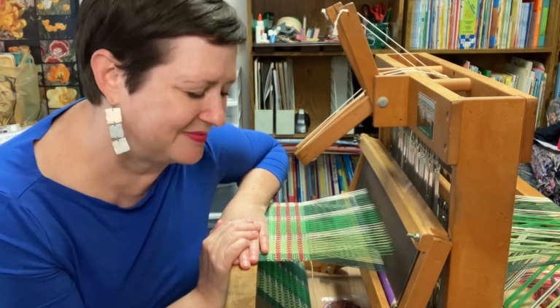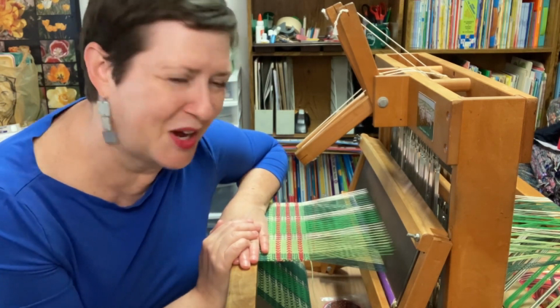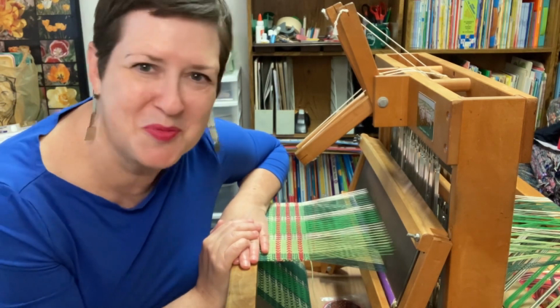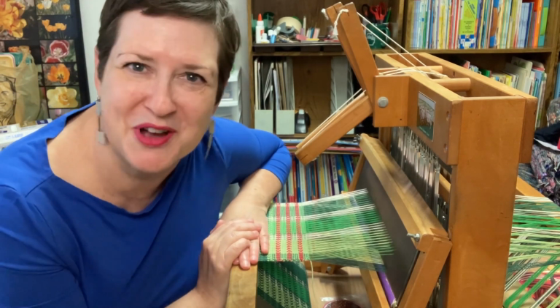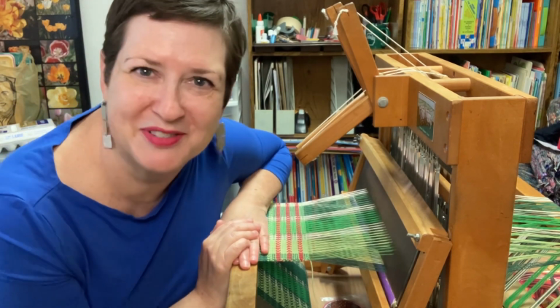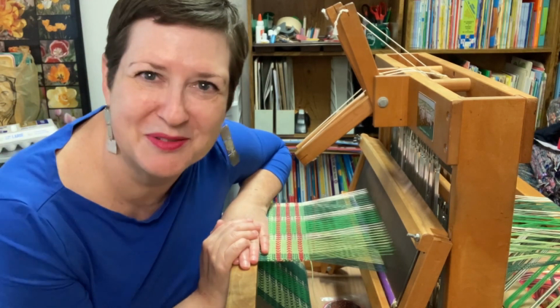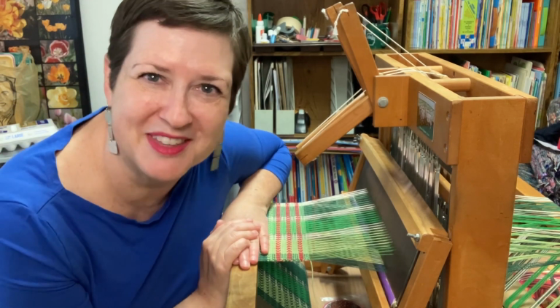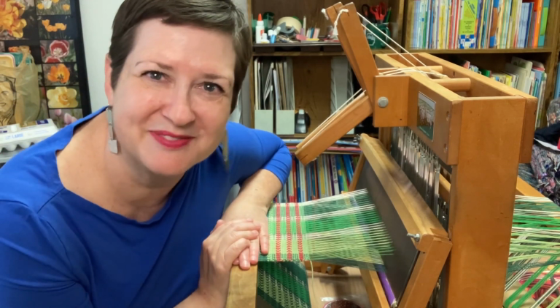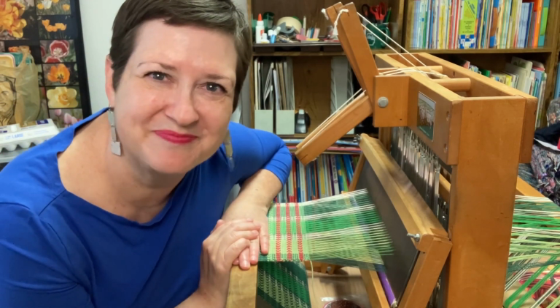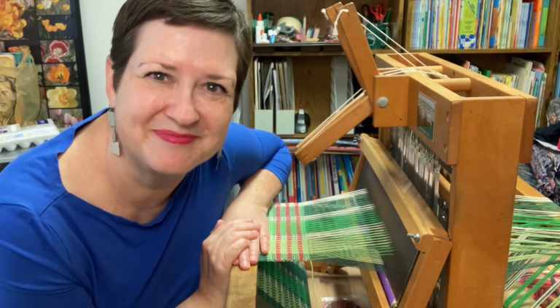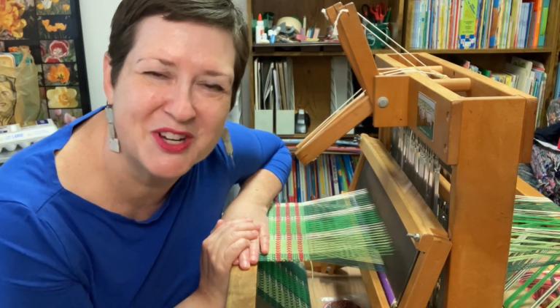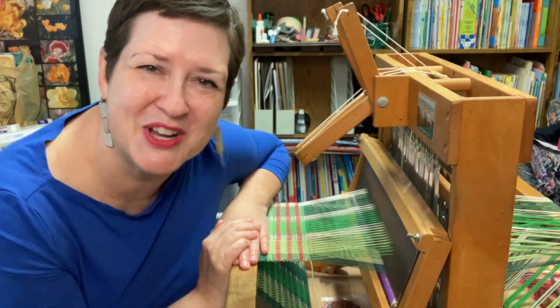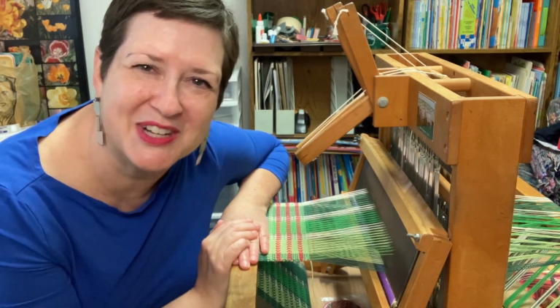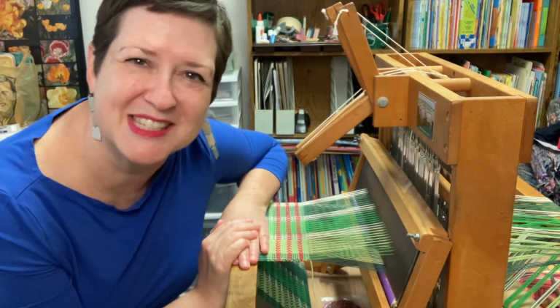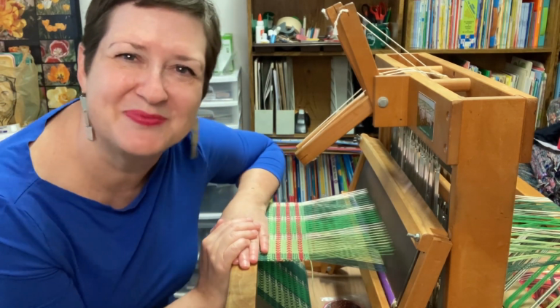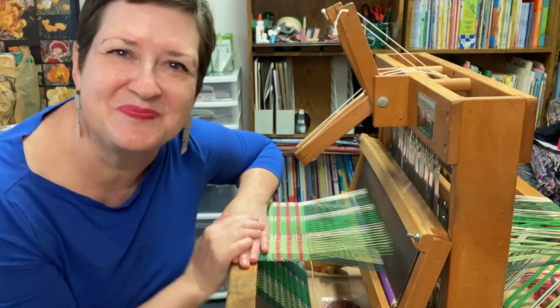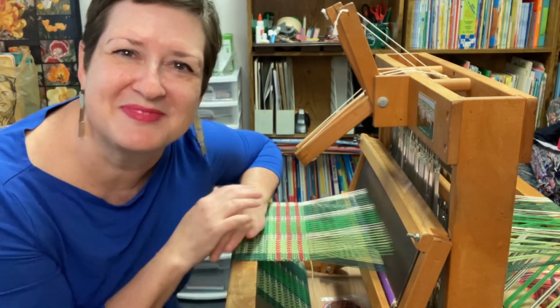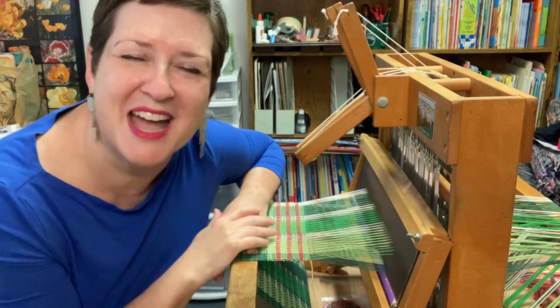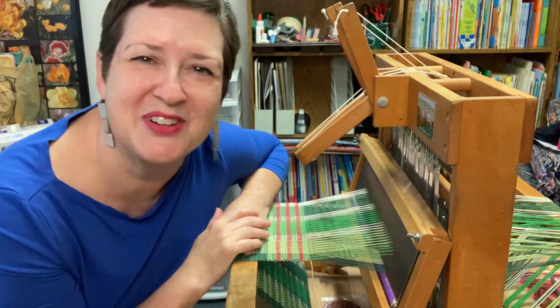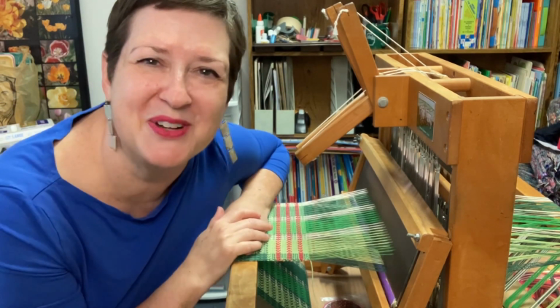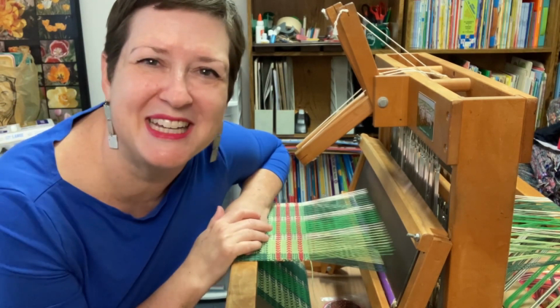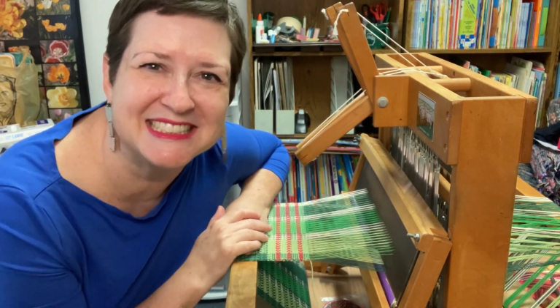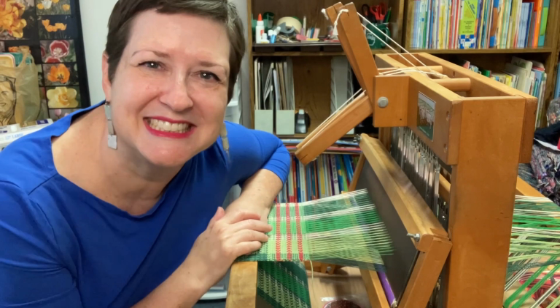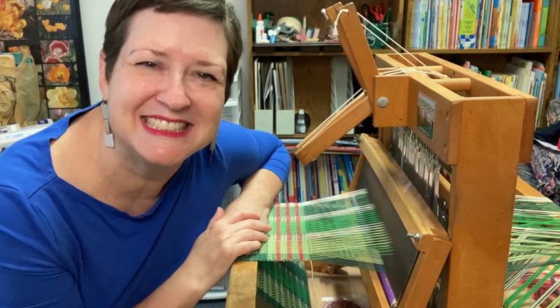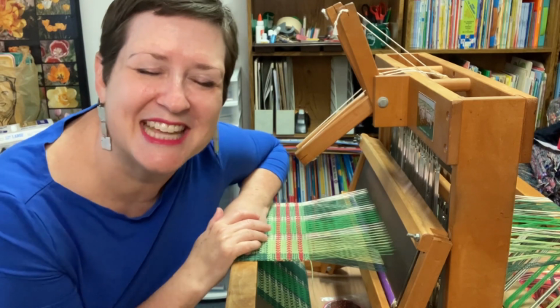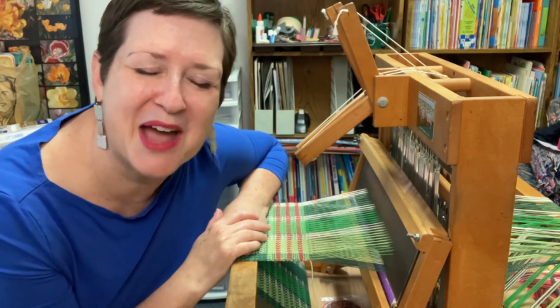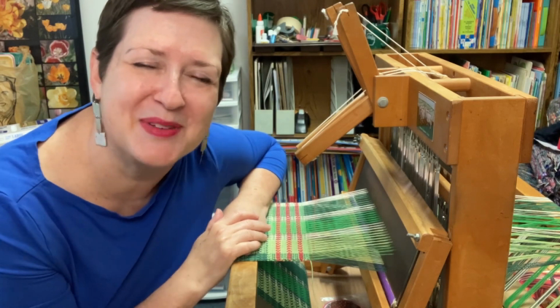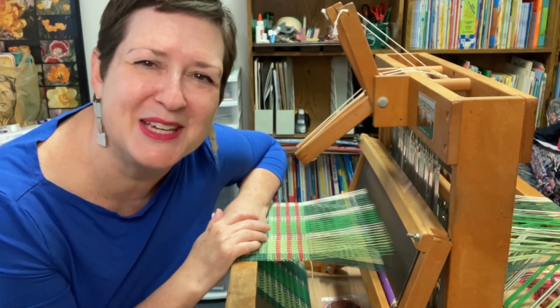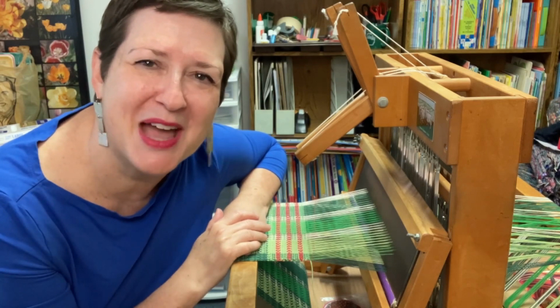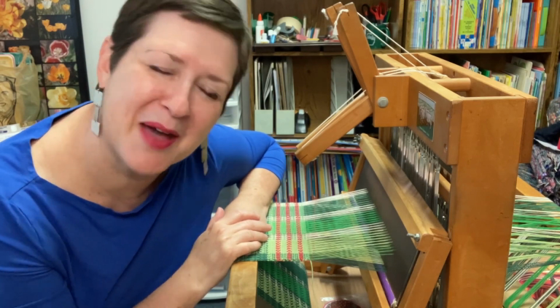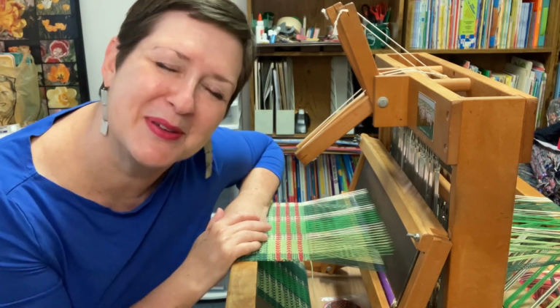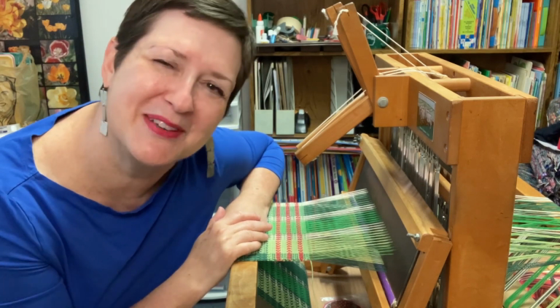That's just a little nugget for you to watch for once you enter the arena of playing with more than one weft. You can do it — you'll figure out your own rhythm too. Hope you have fun with it. You guys have a great week. Happy weaving!